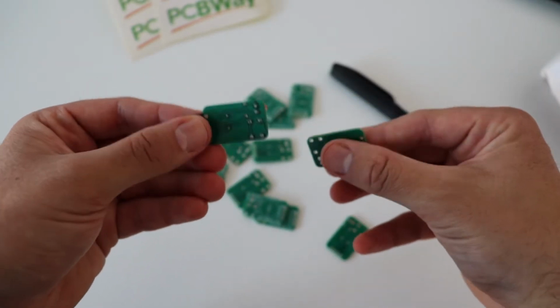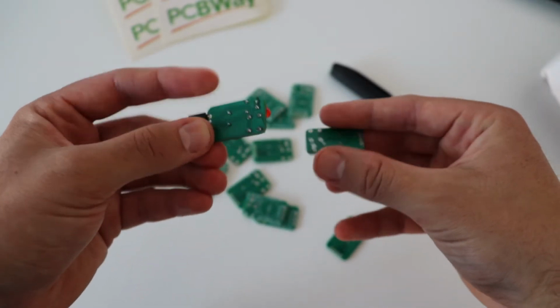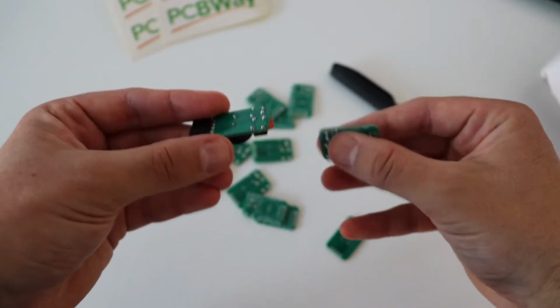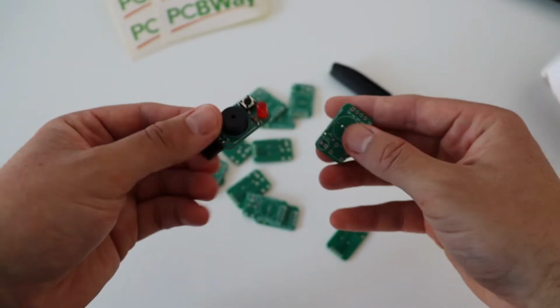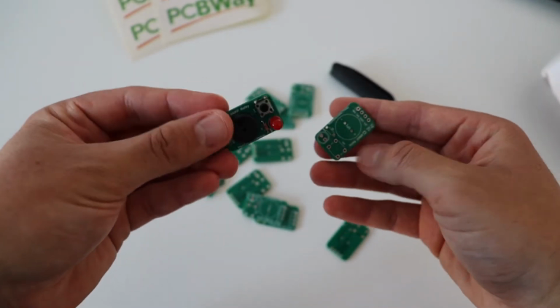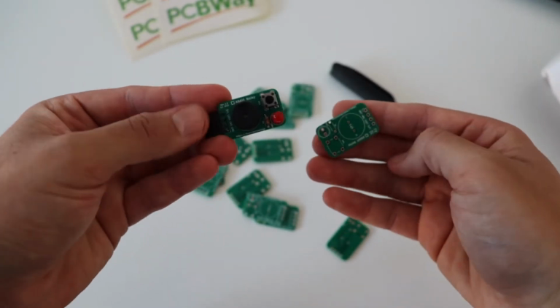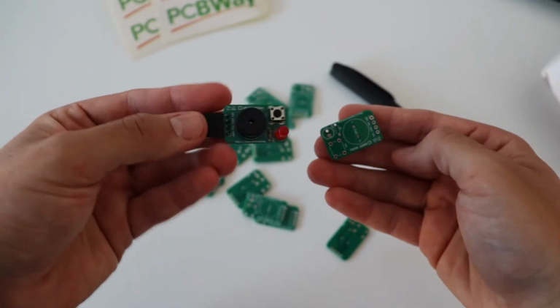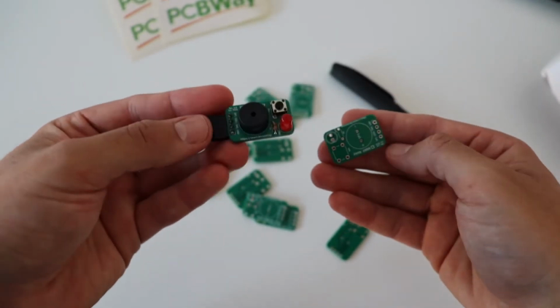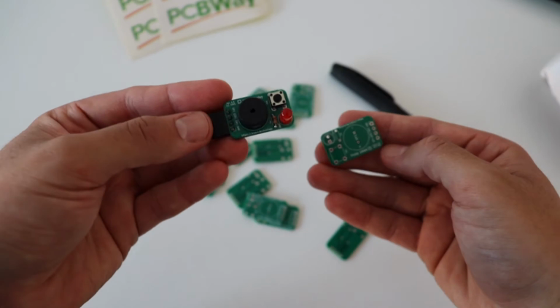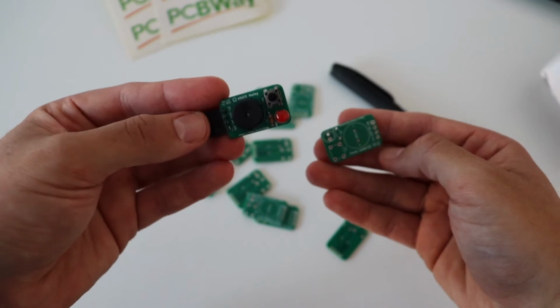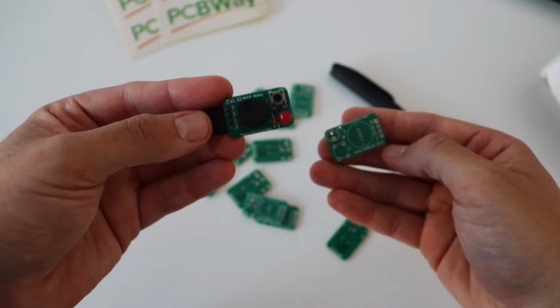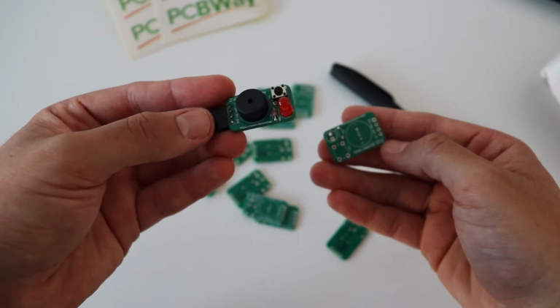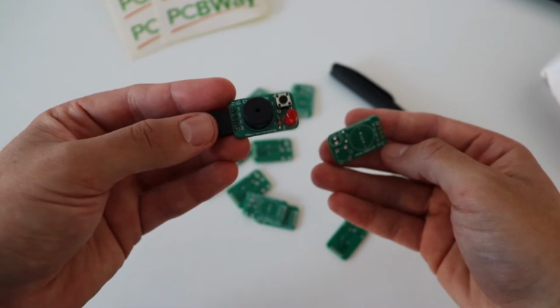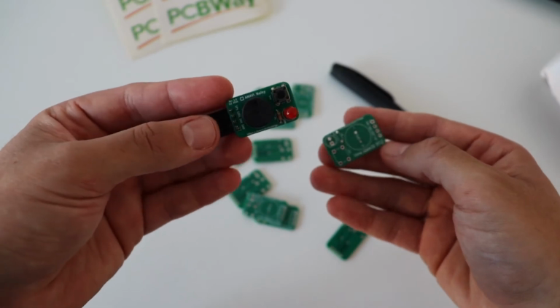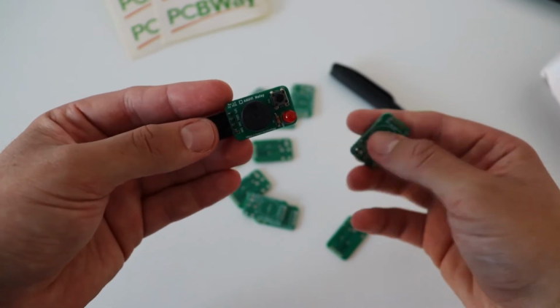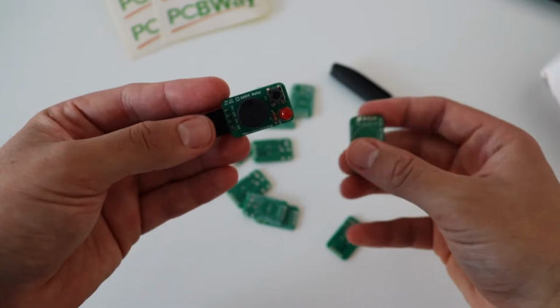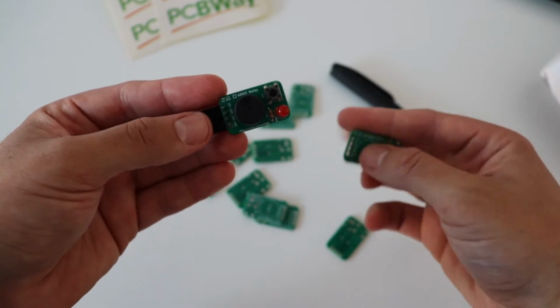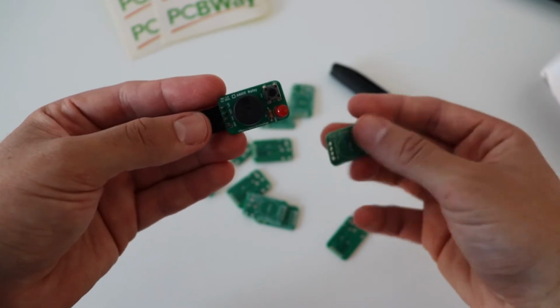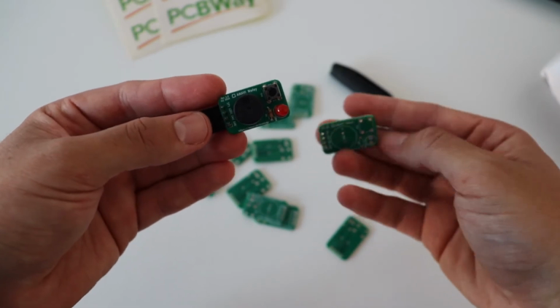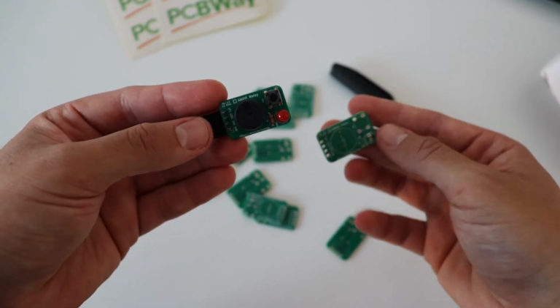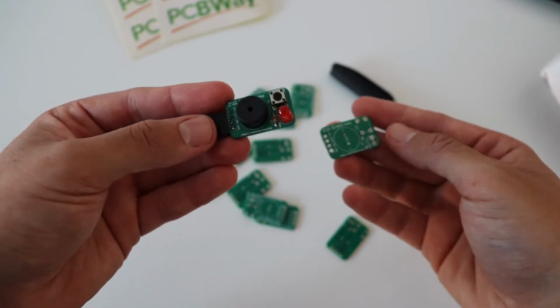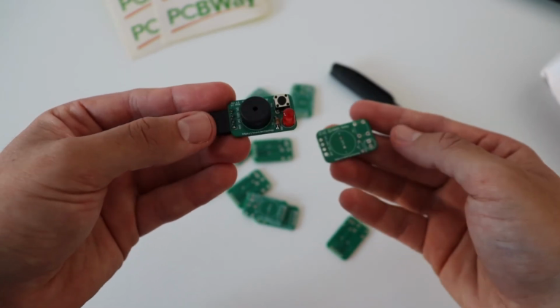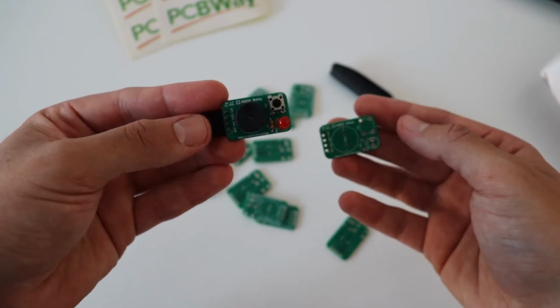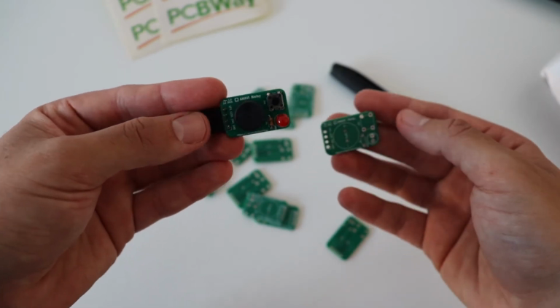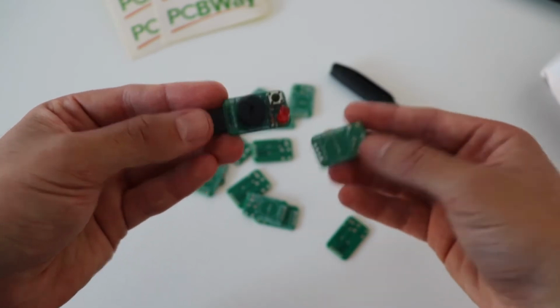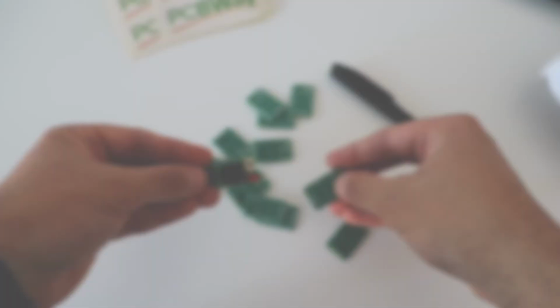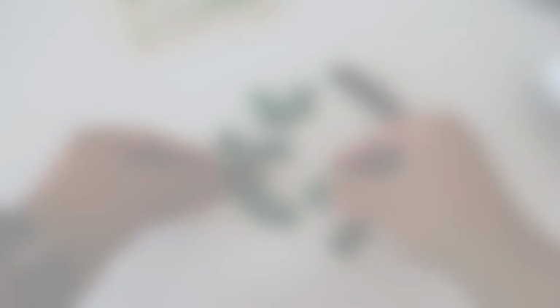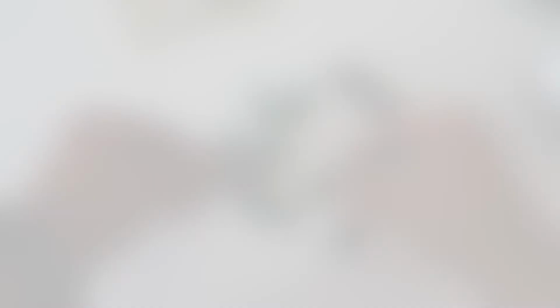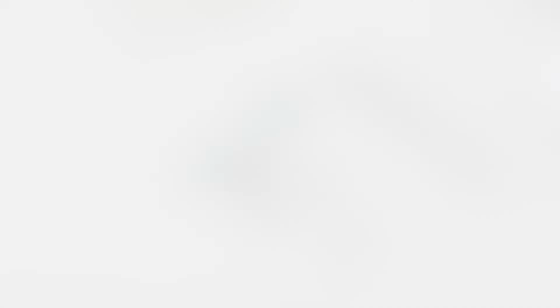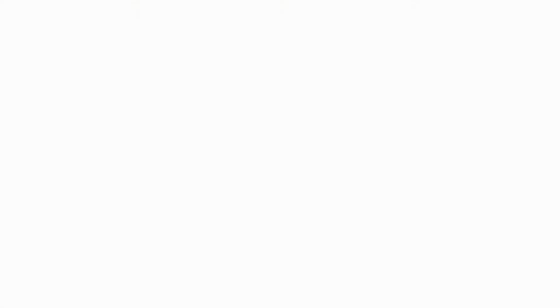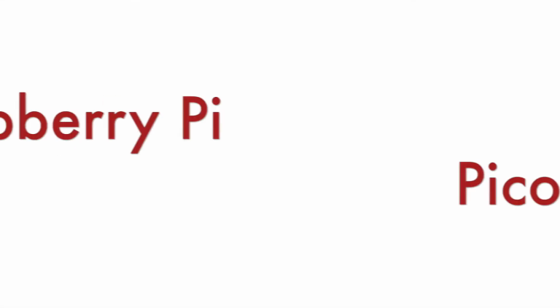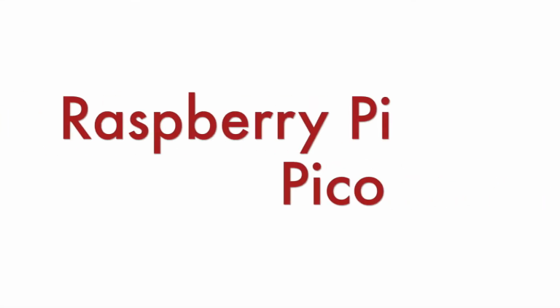PCBWay also offers 3D printing and CNC services. Visit PCBWay.com to learn more.